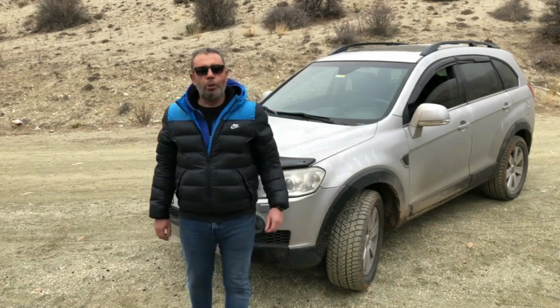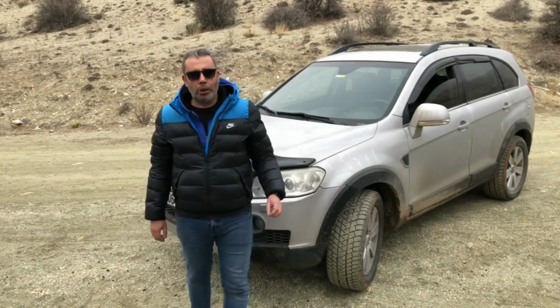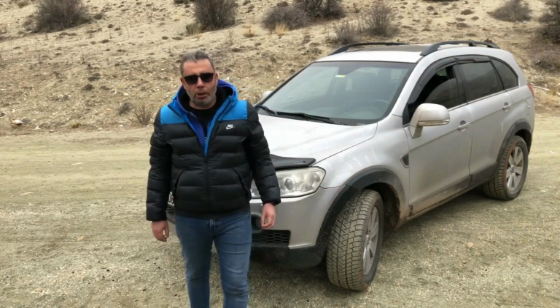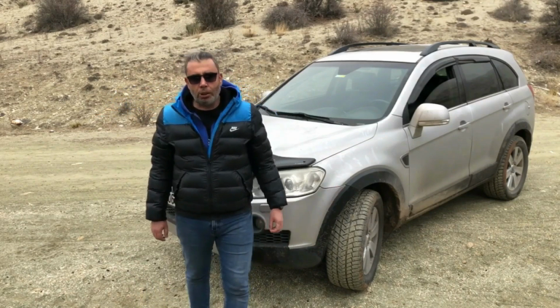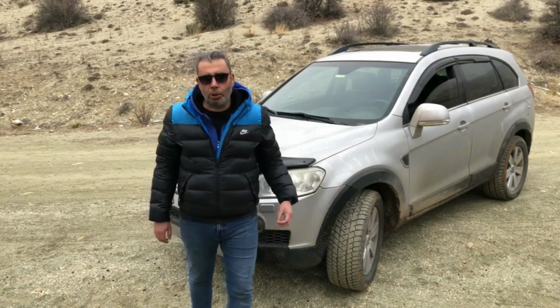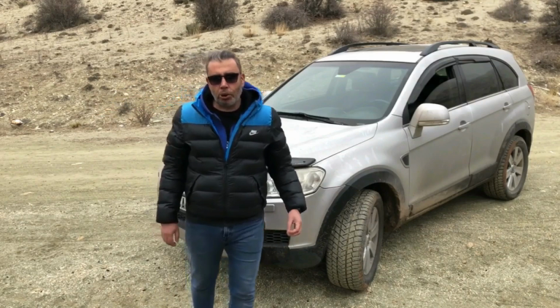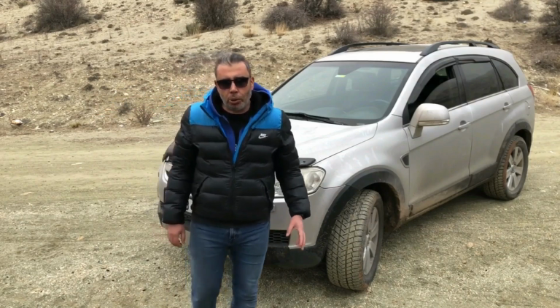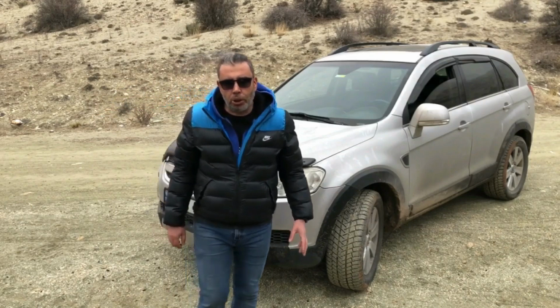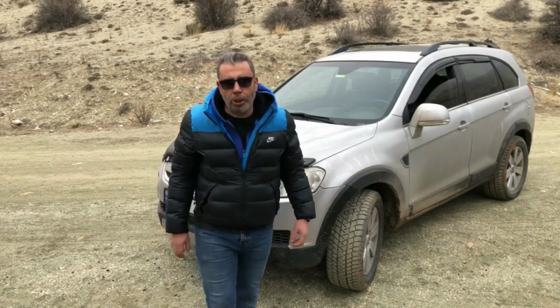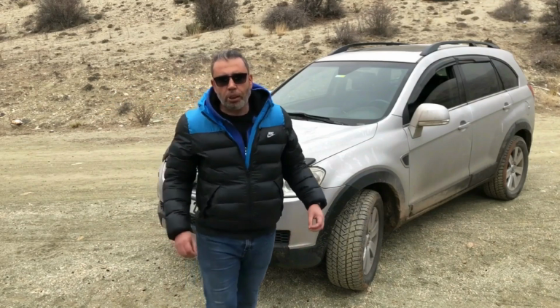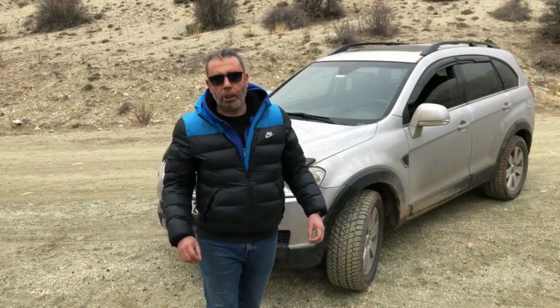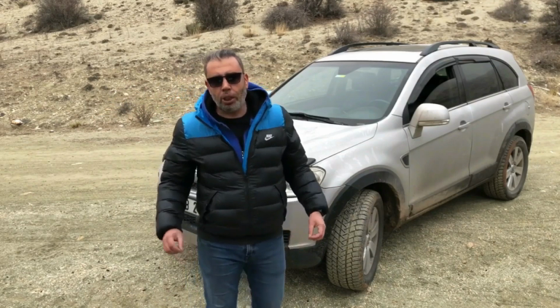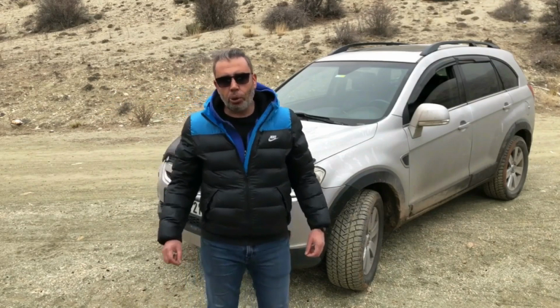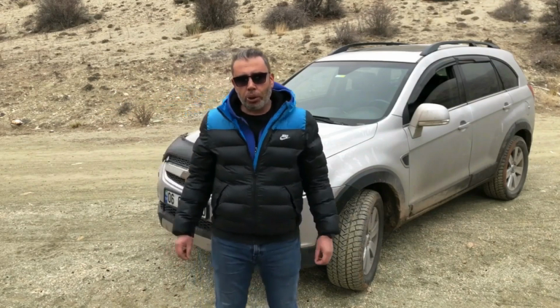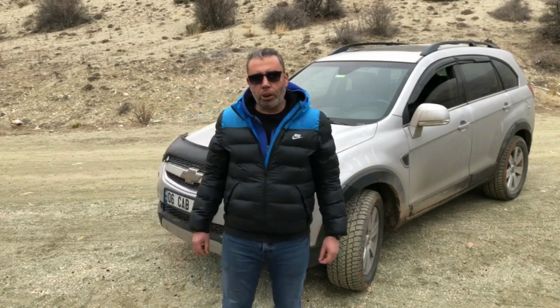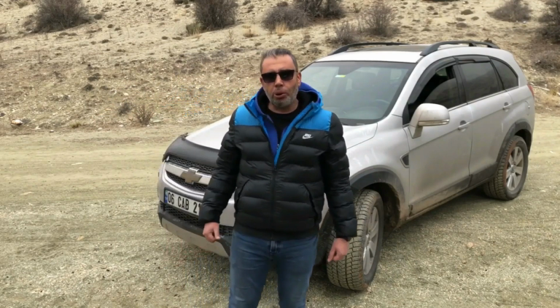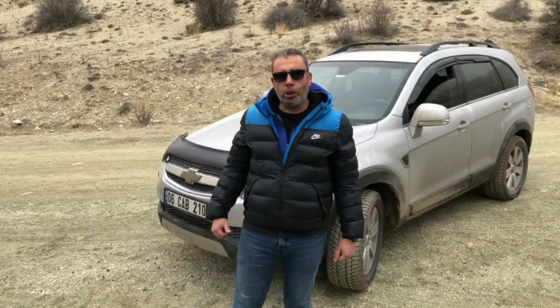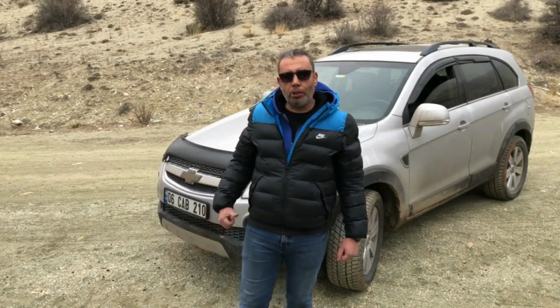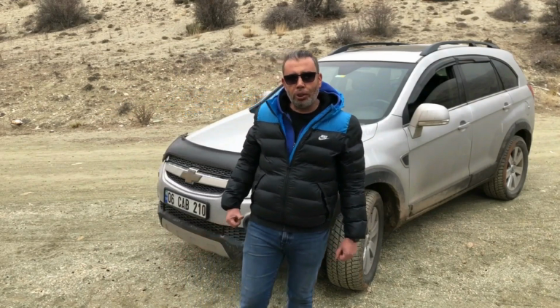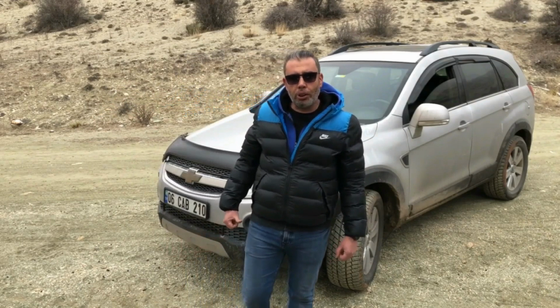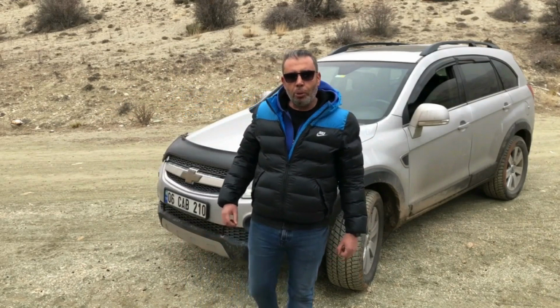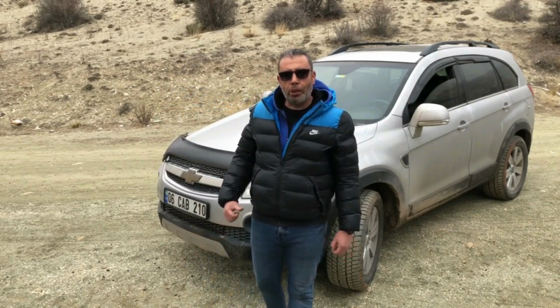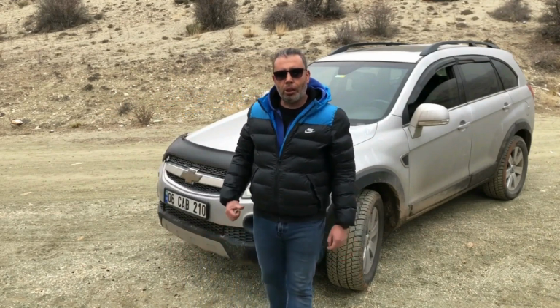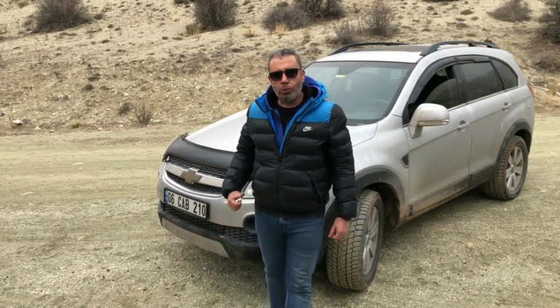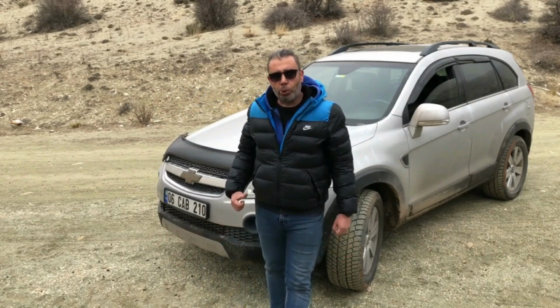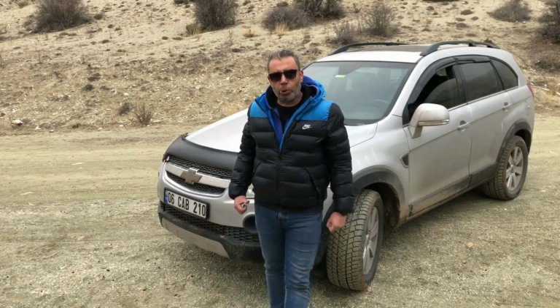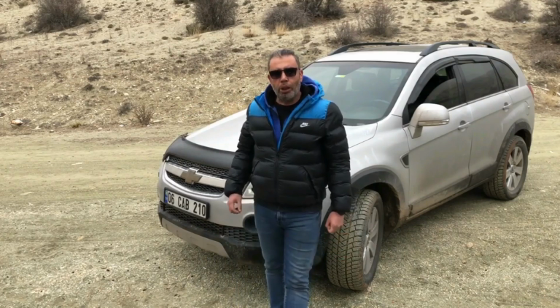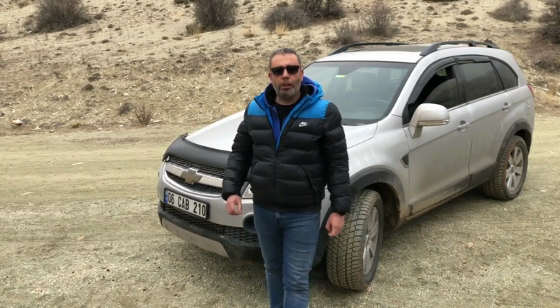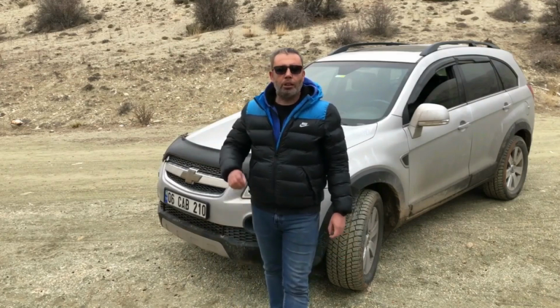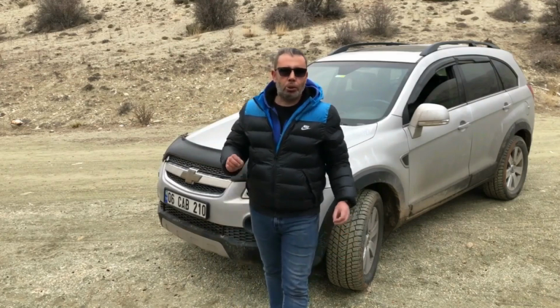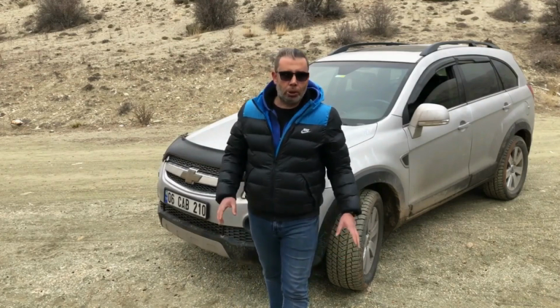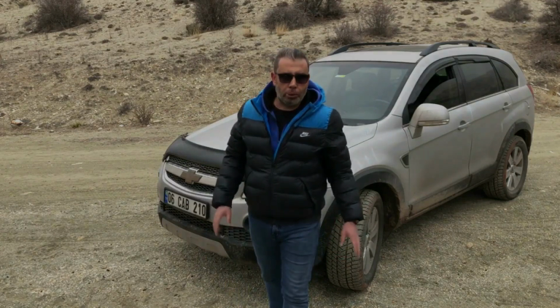Beni izlediğiniz için çok teşekkür ederim. Kanalıma abone olursanız videoların devamı için bana destek olmuş olursunuz. Herkese iyi günler diliyorum.